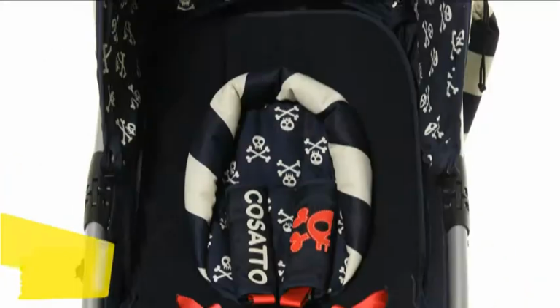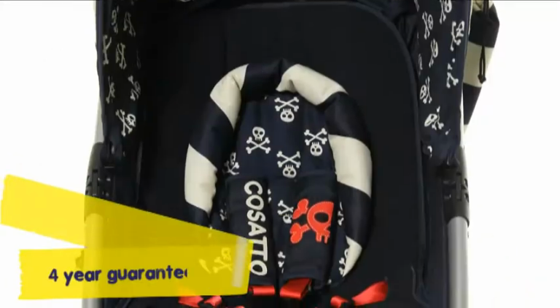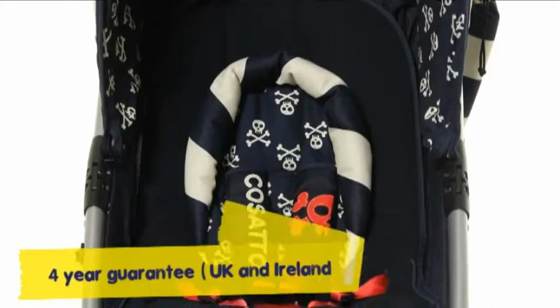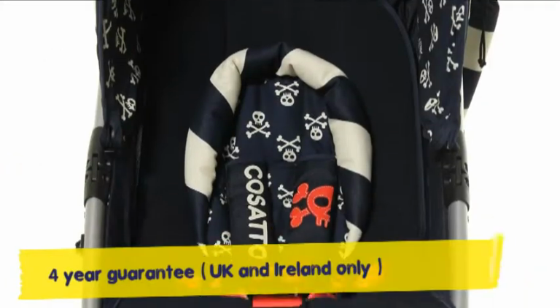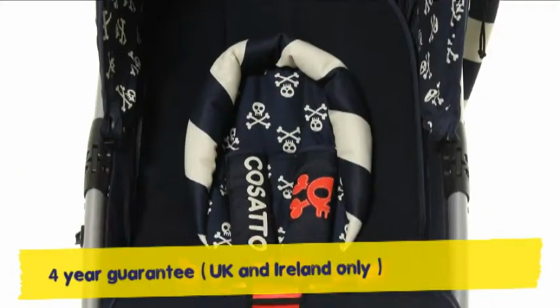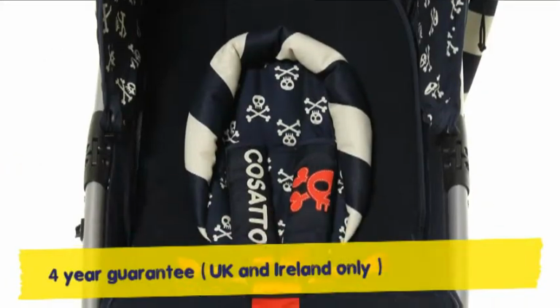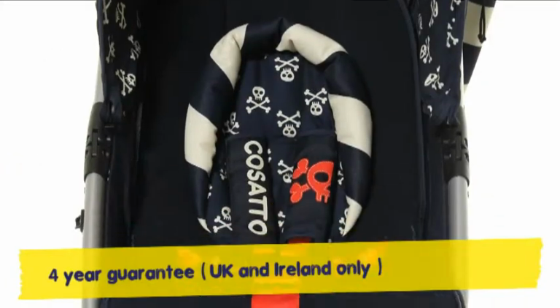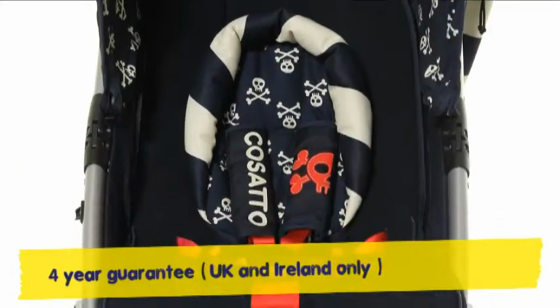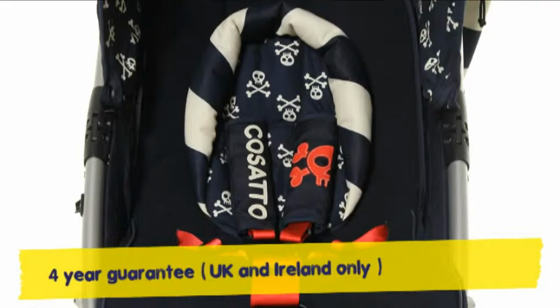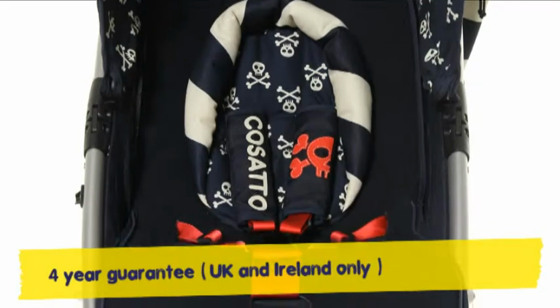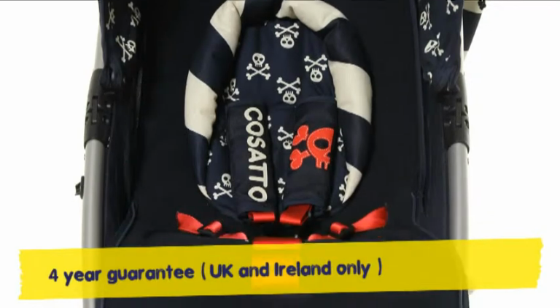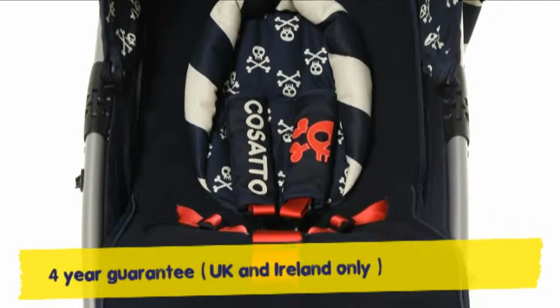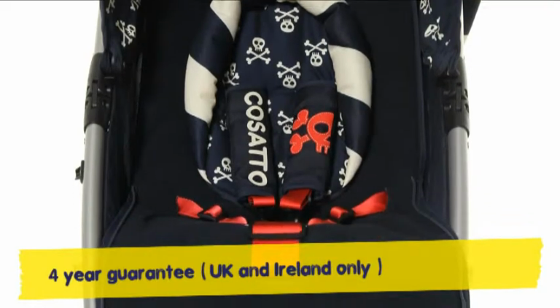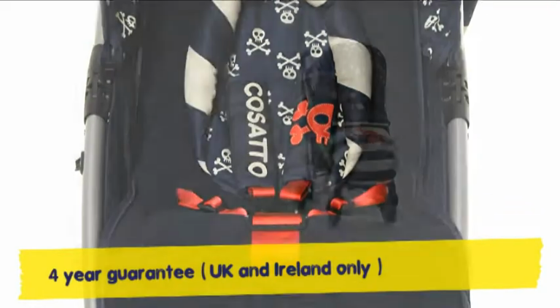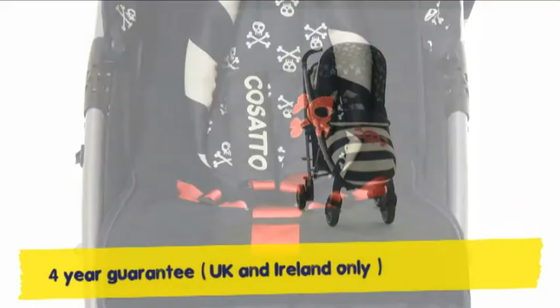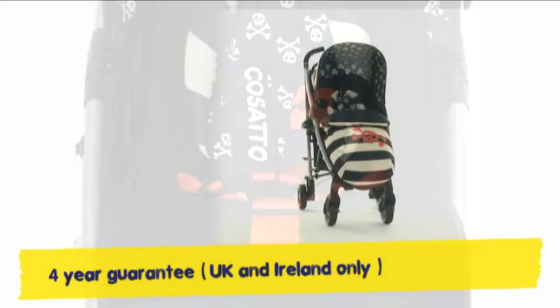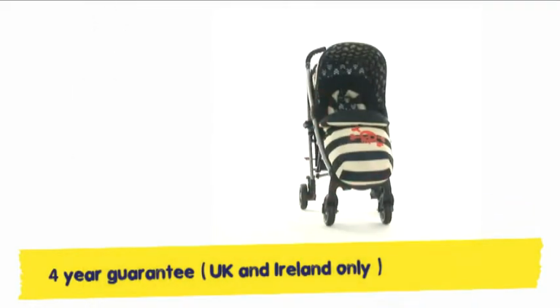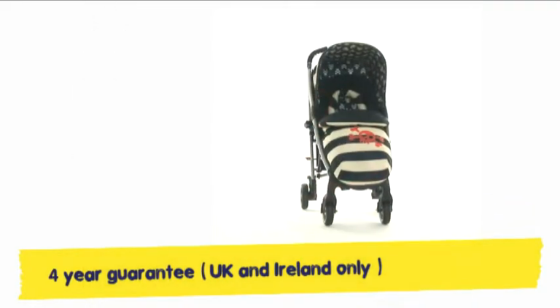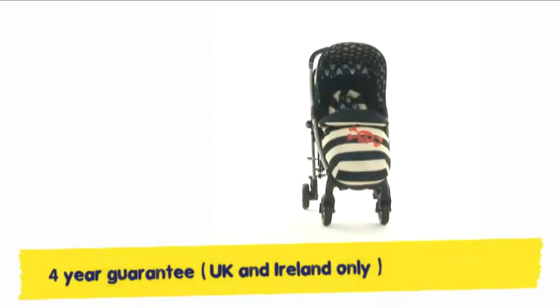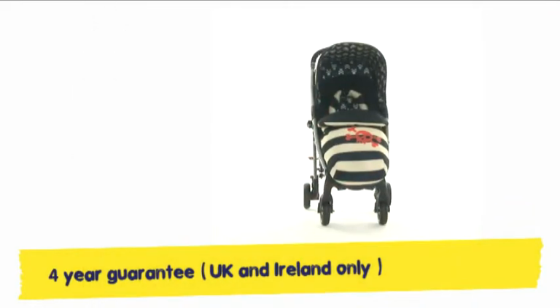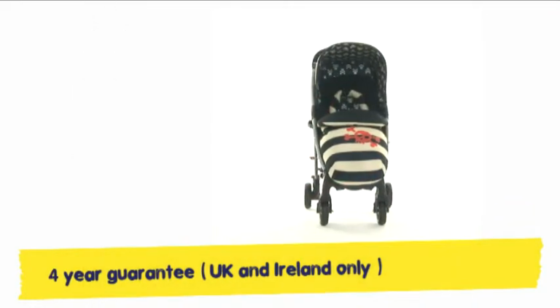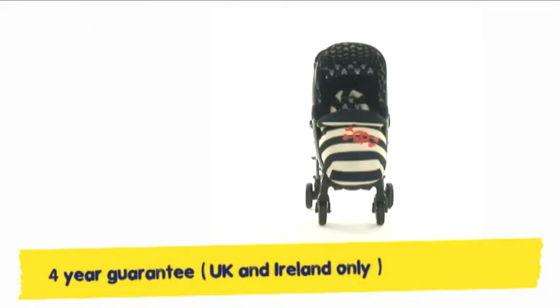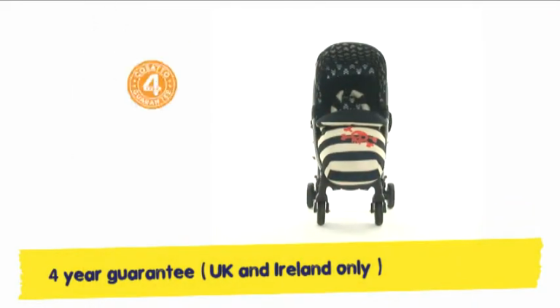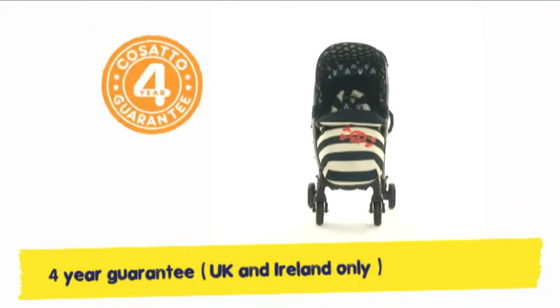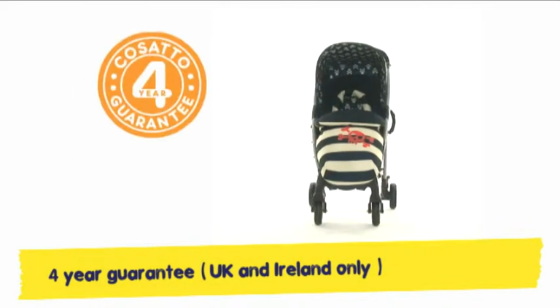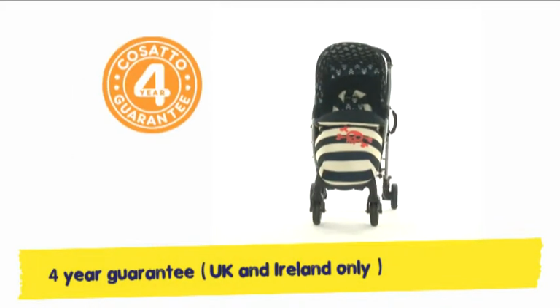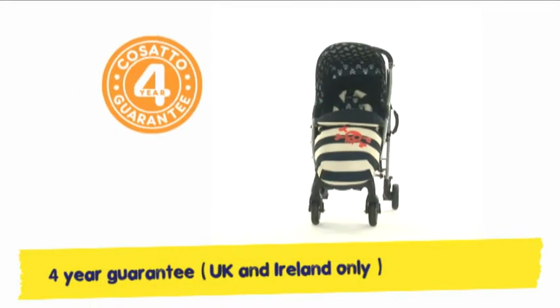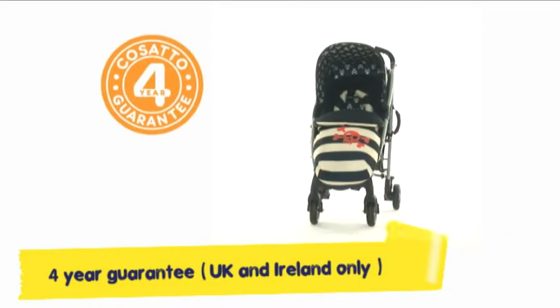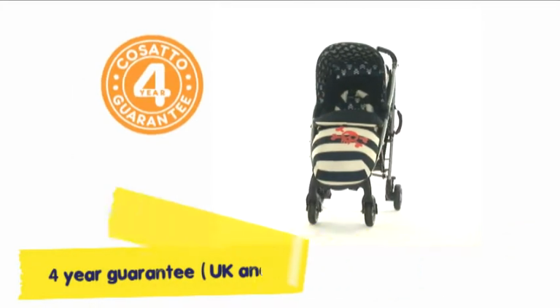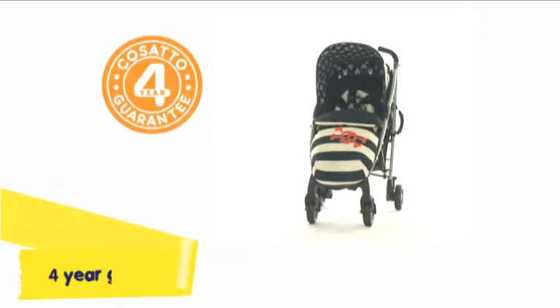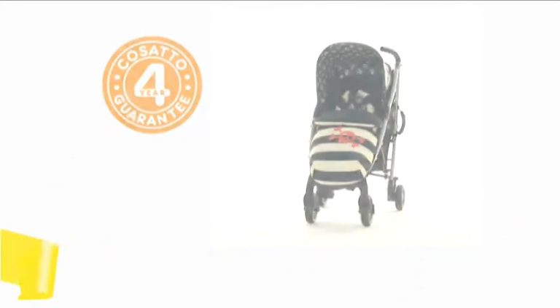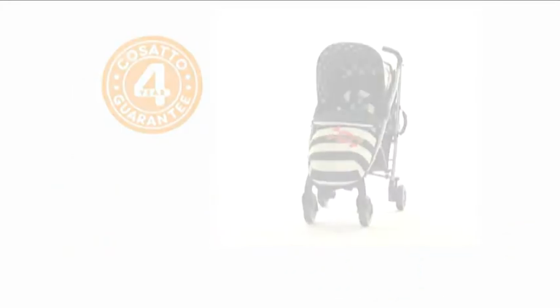That Yo is a star, it's clear to see. And to top it all, he comes with a 4-year guarantee.